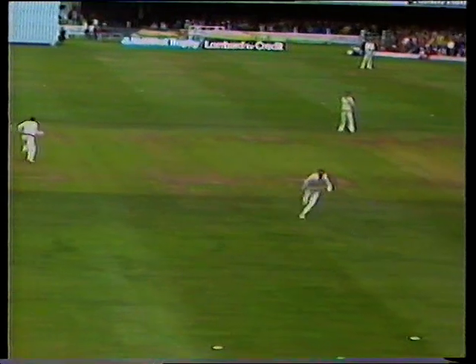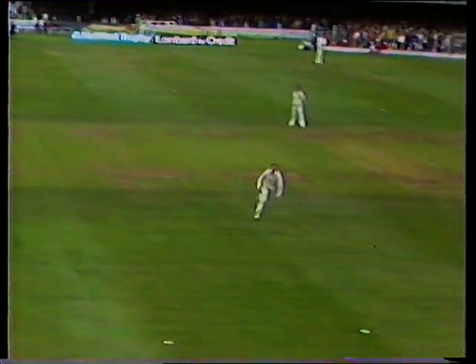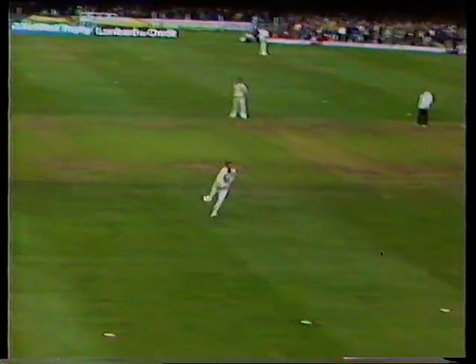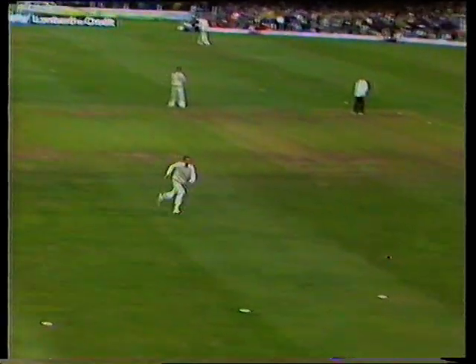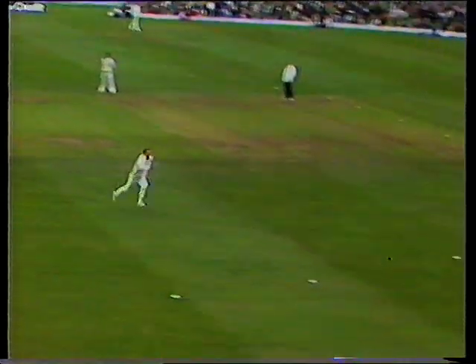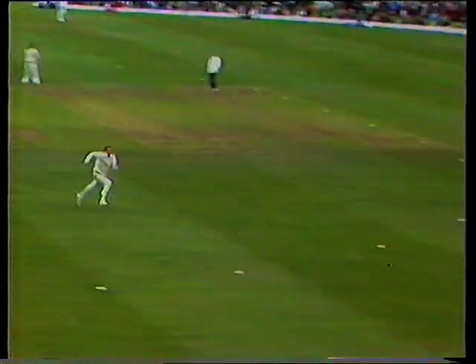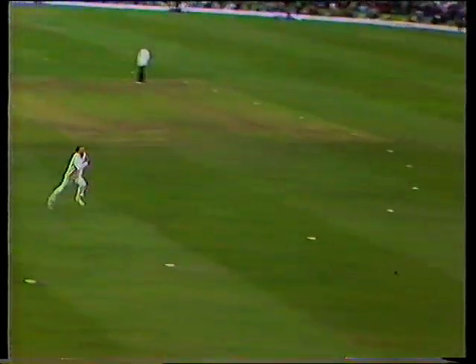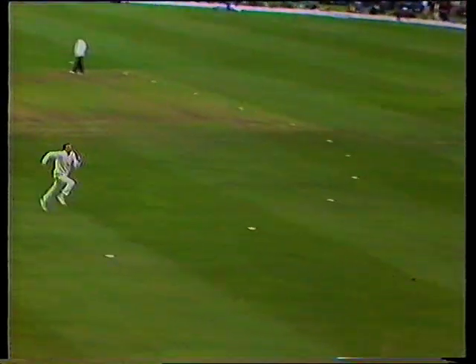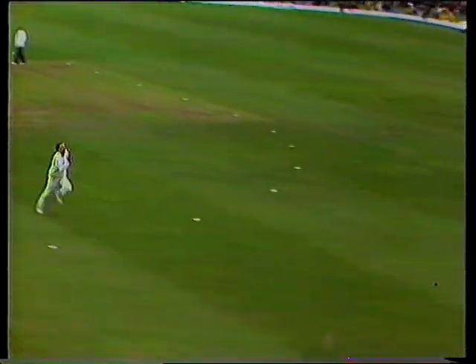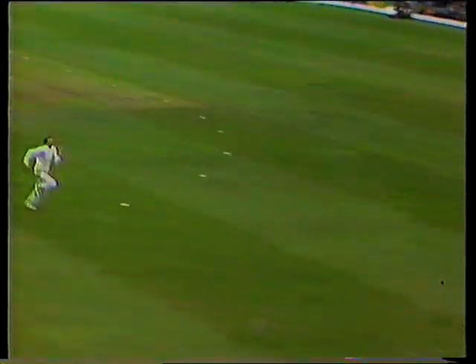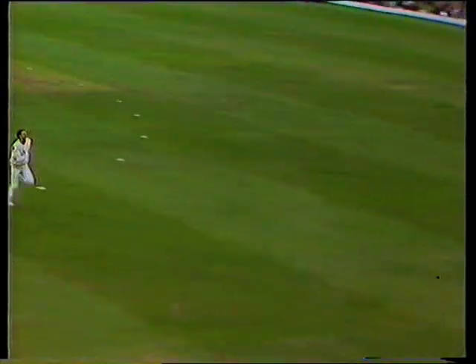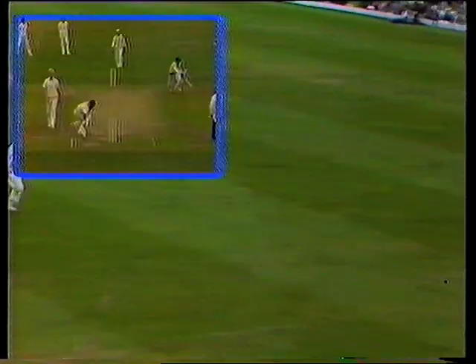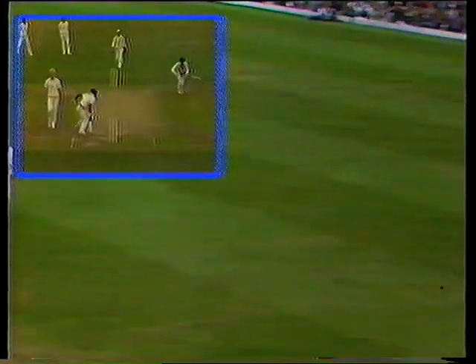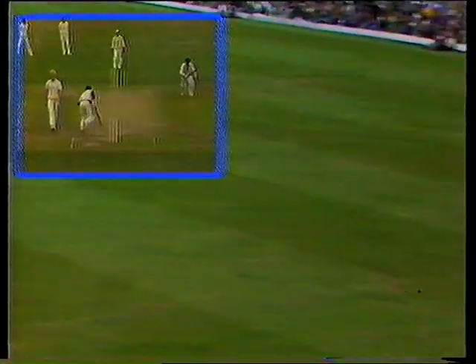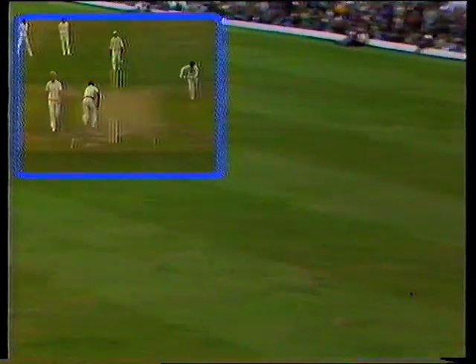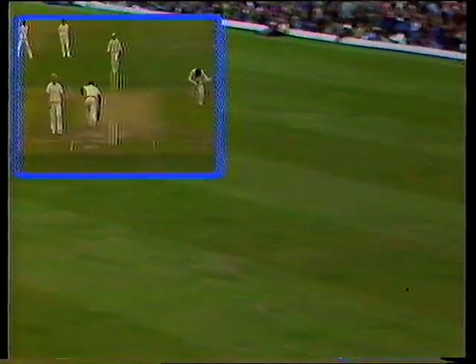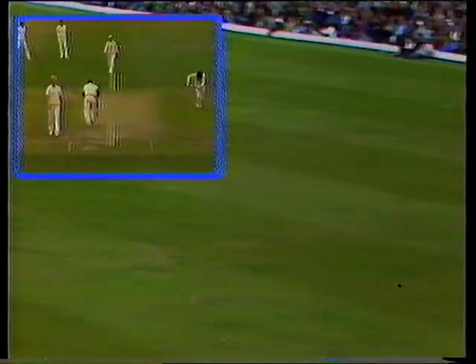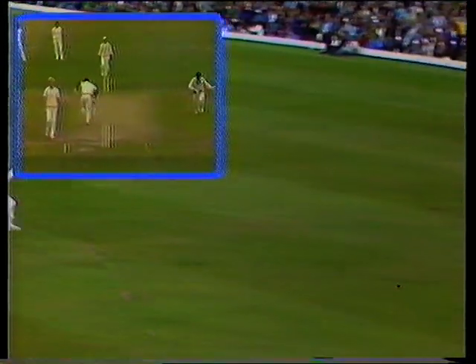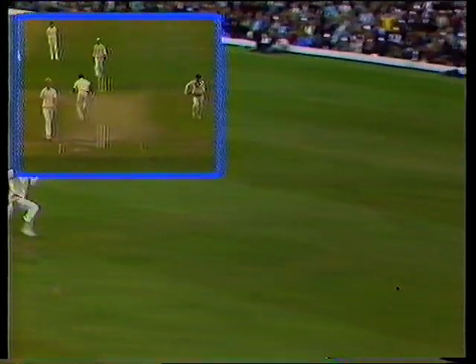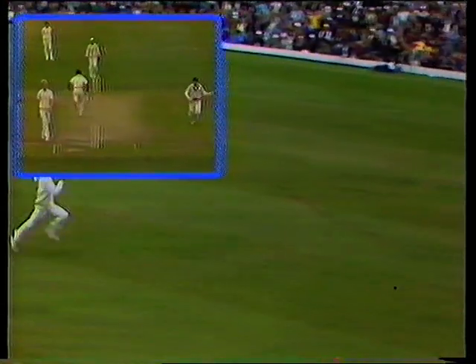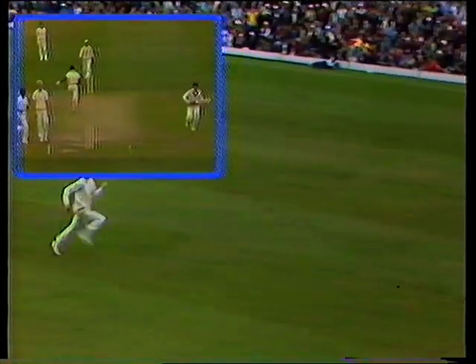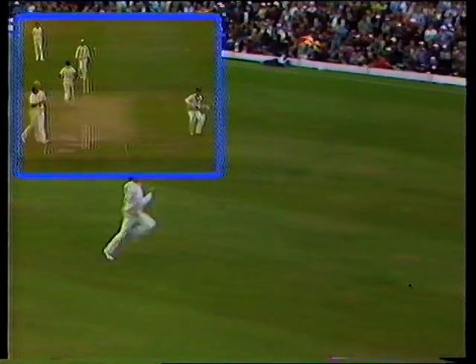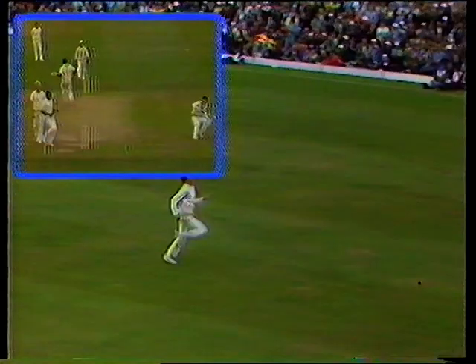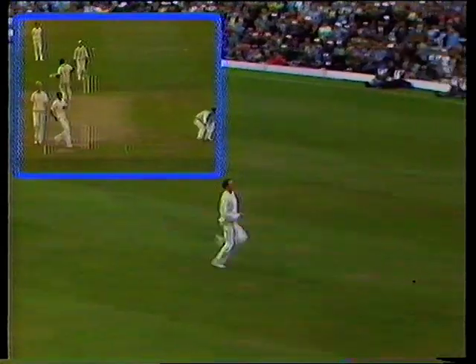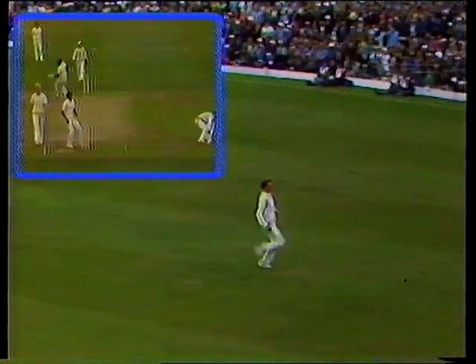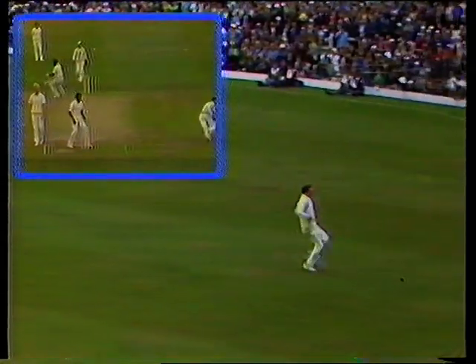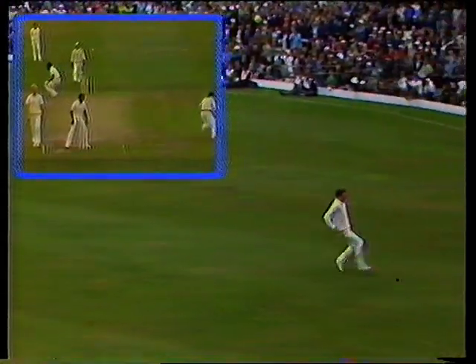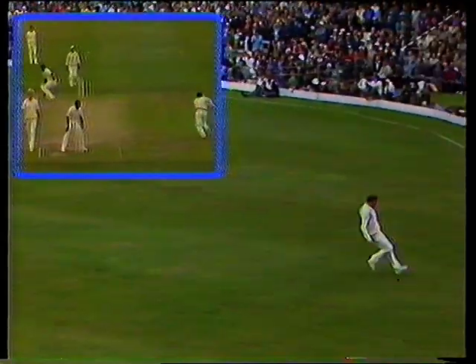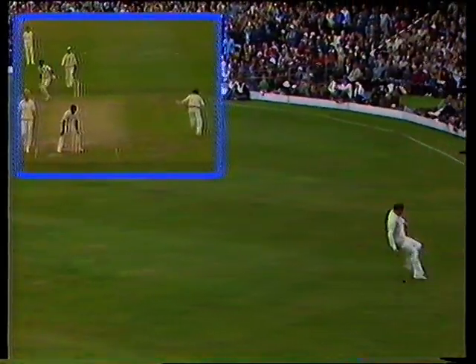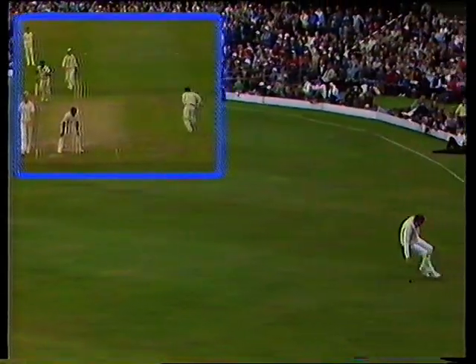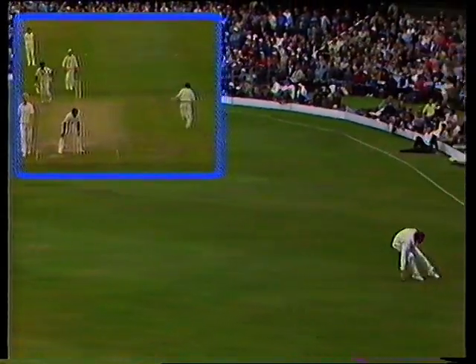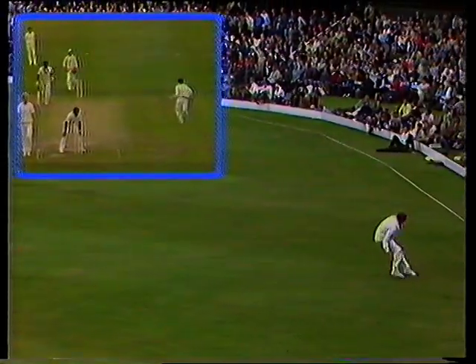That's neatly off the middle through that gap at mid-on. Travis giving chase. They're turning for the third here without any bother.